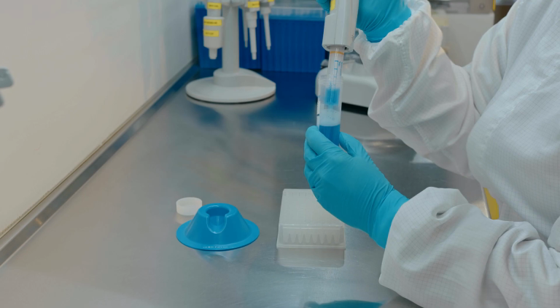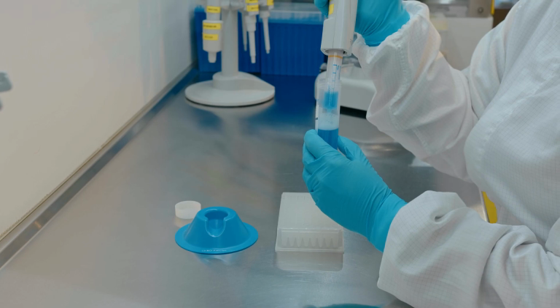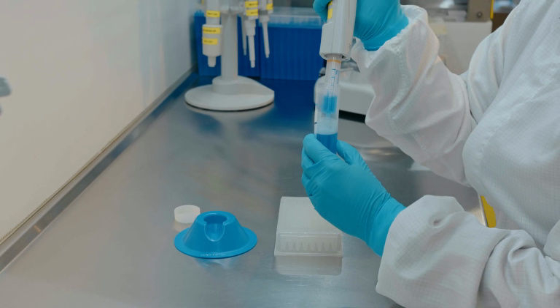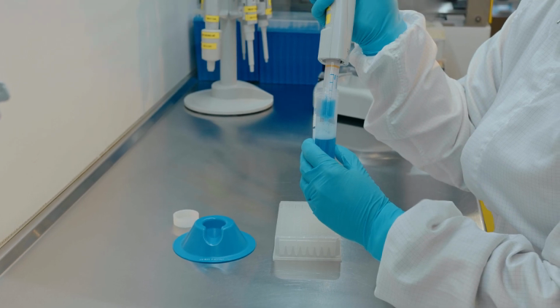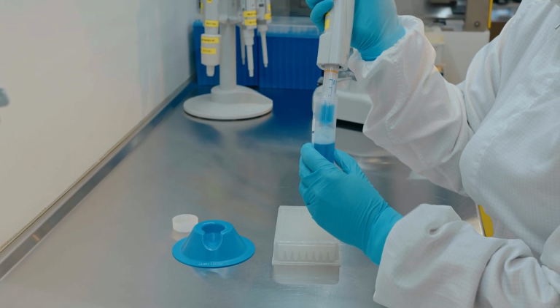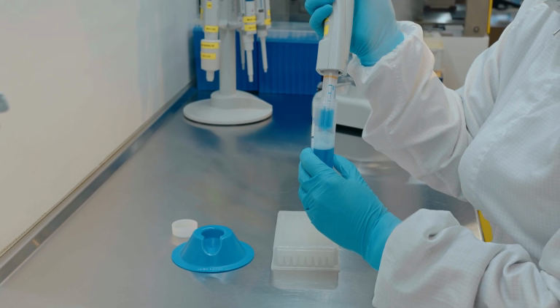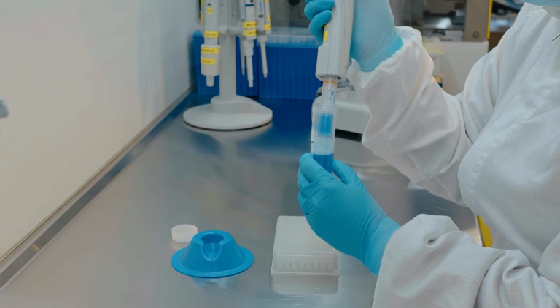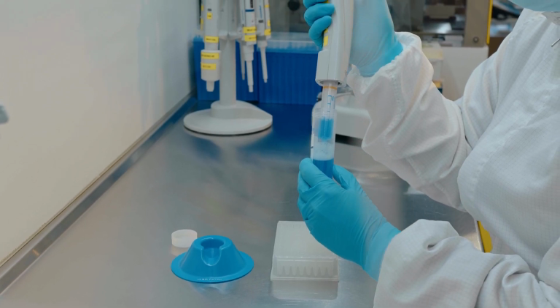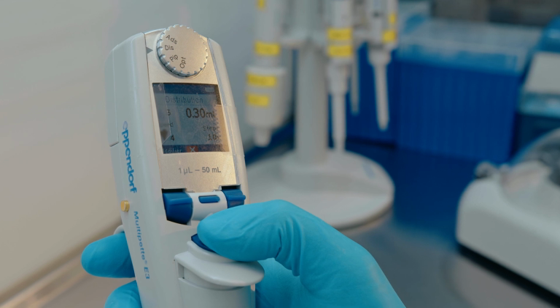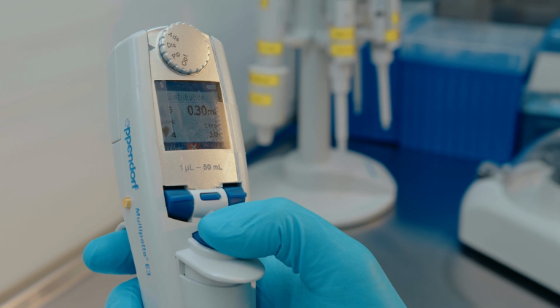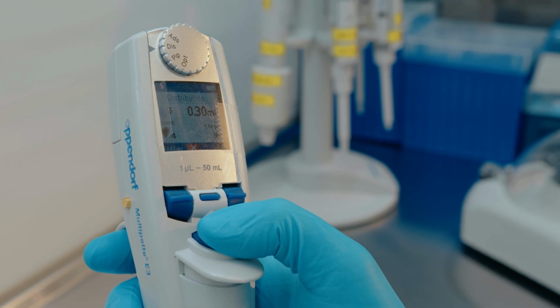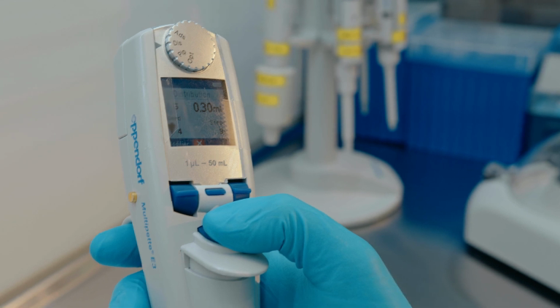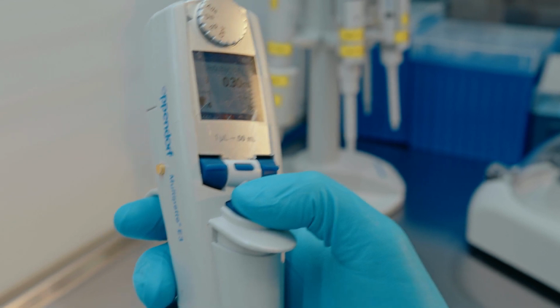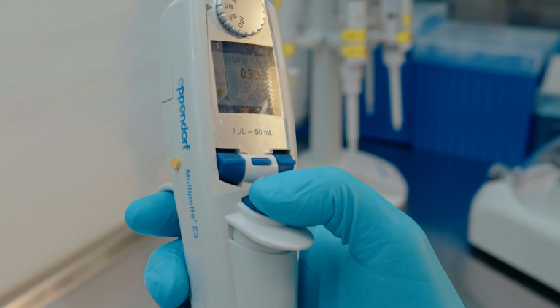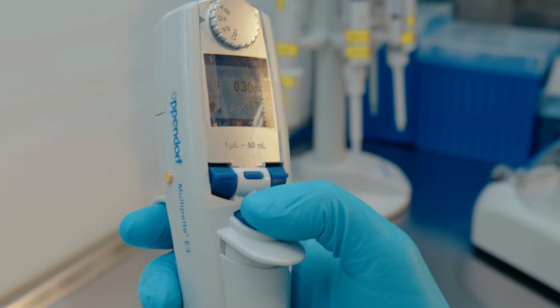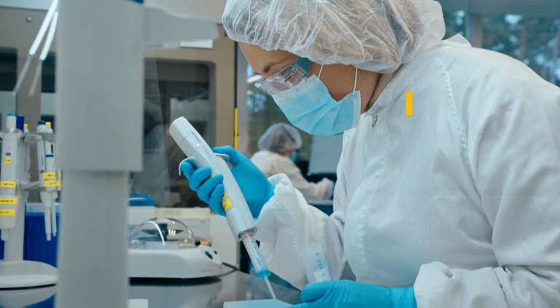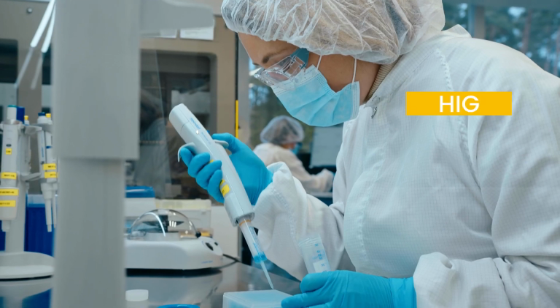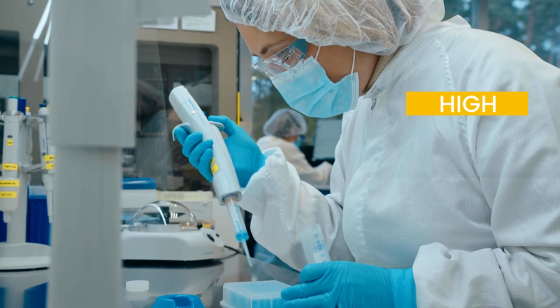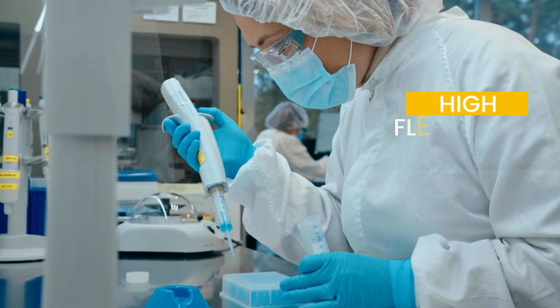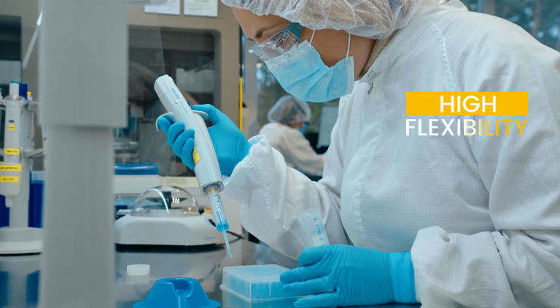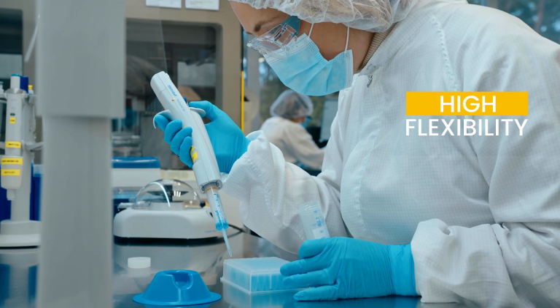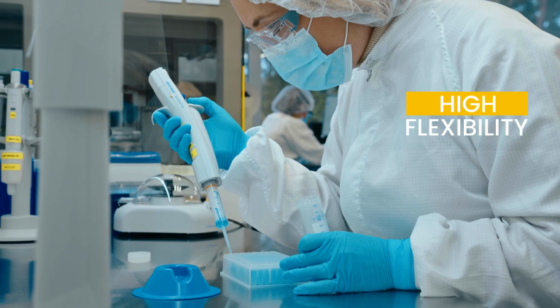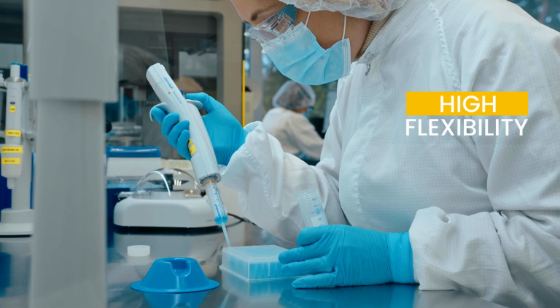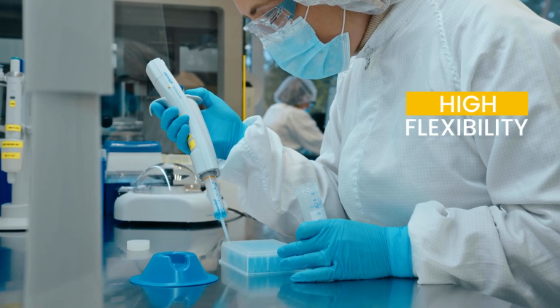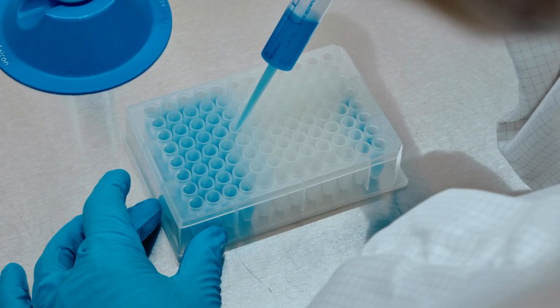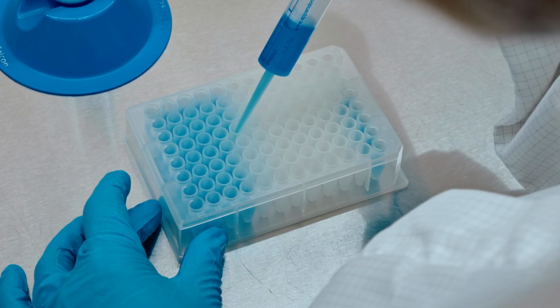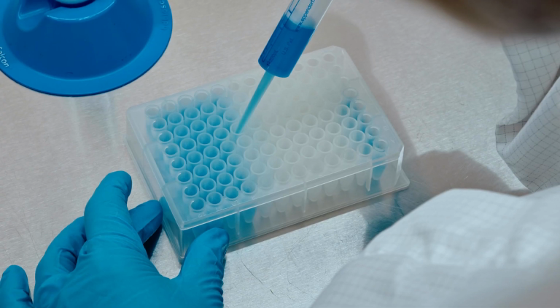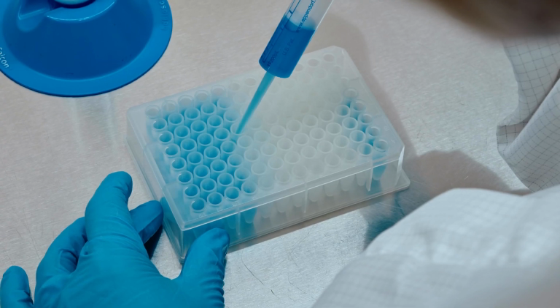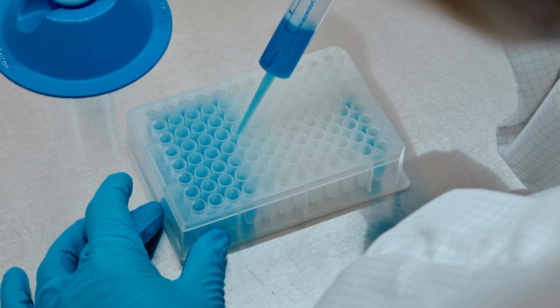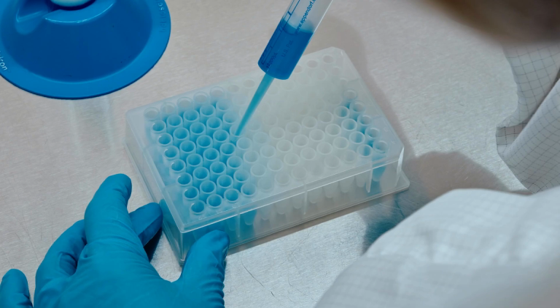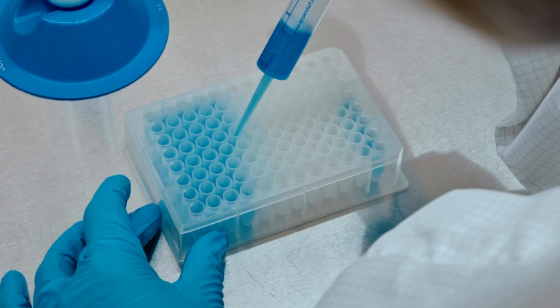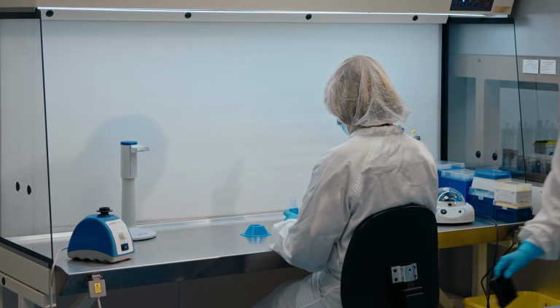We can develop a custom master mix if necessary, and we can also adapt the formulation because we have our proprietary enzymes.